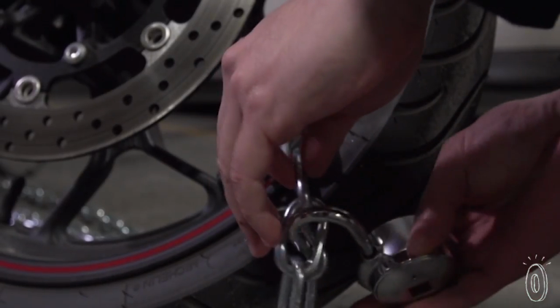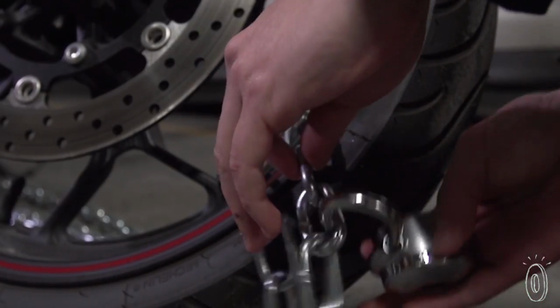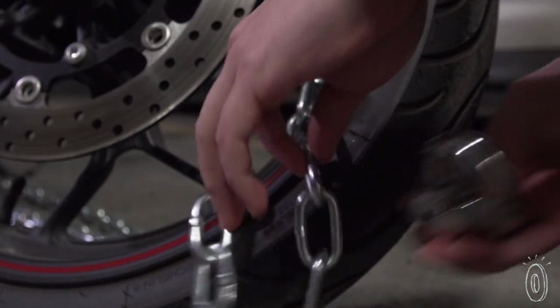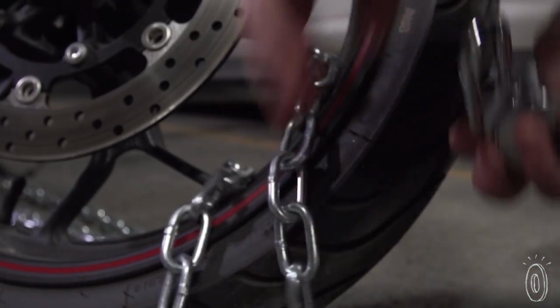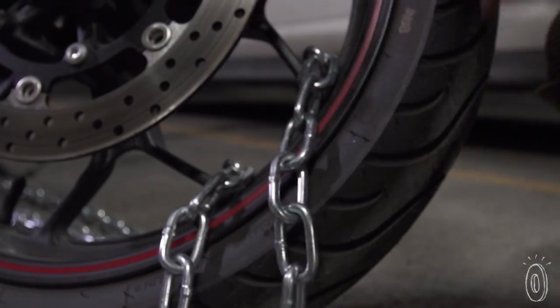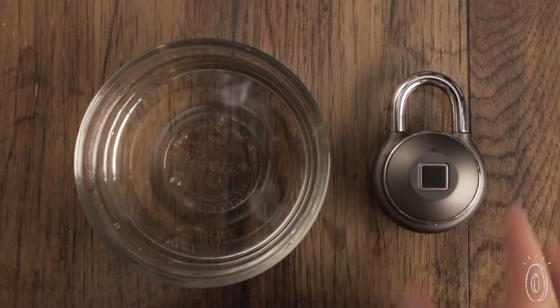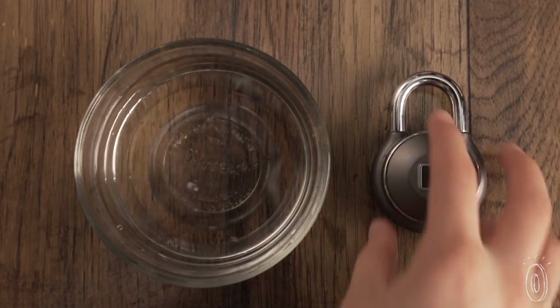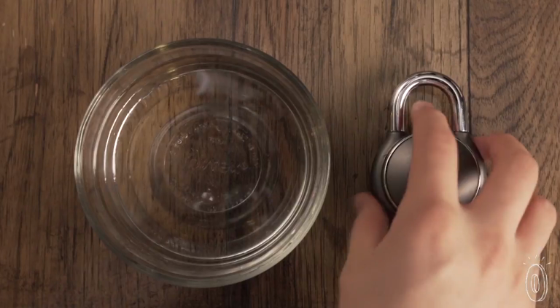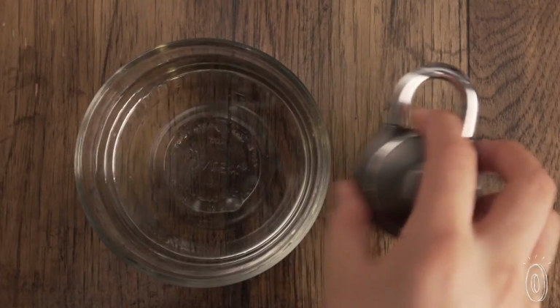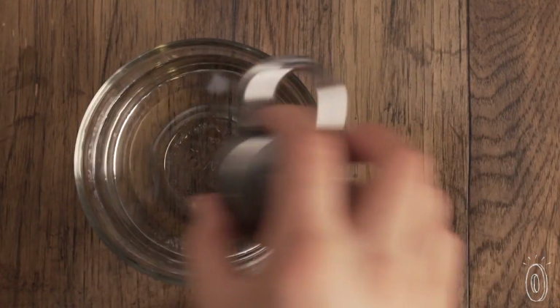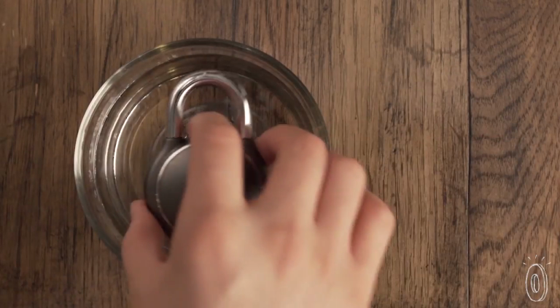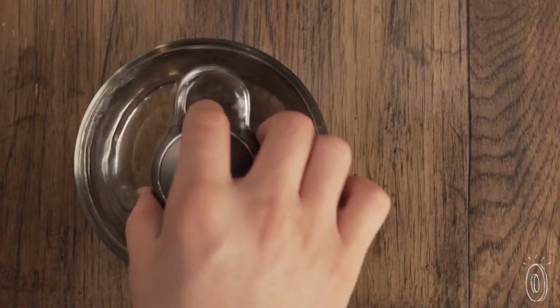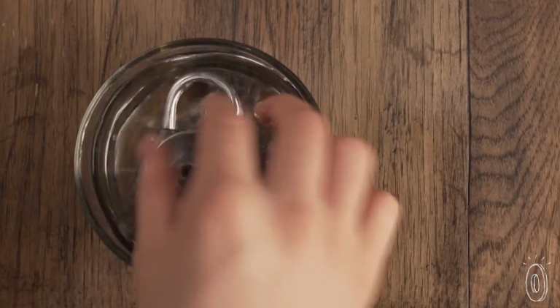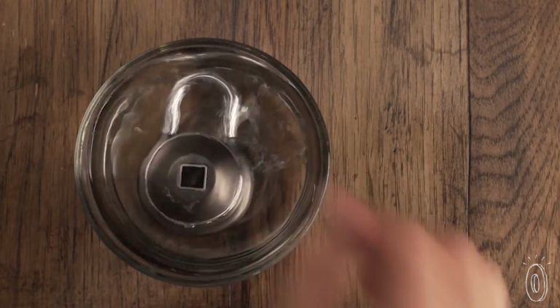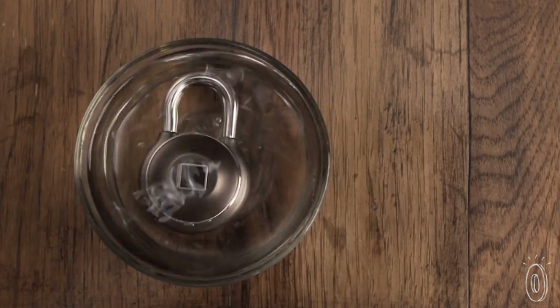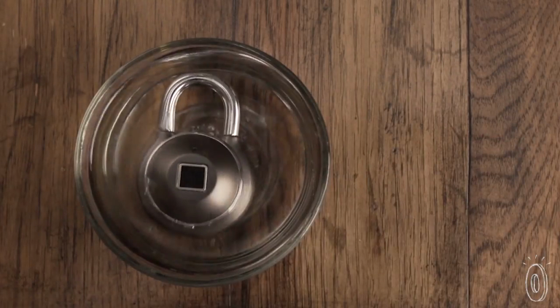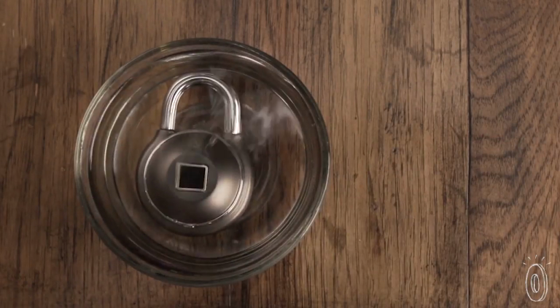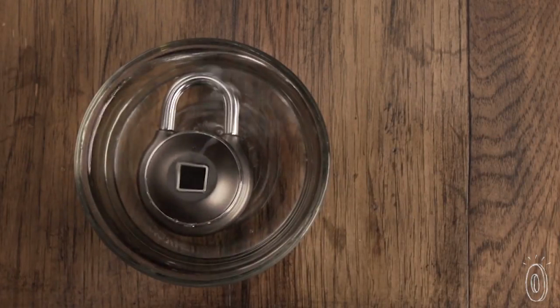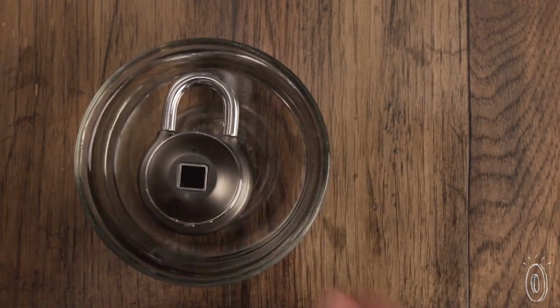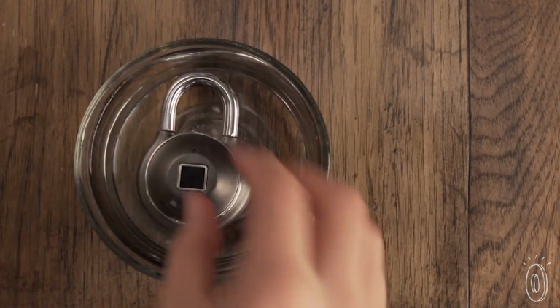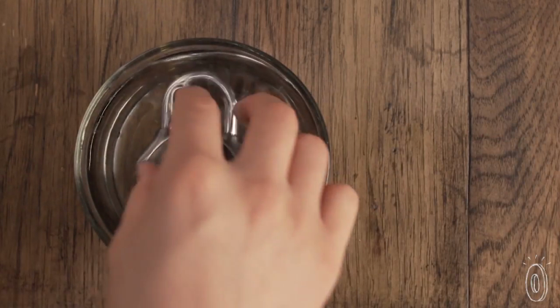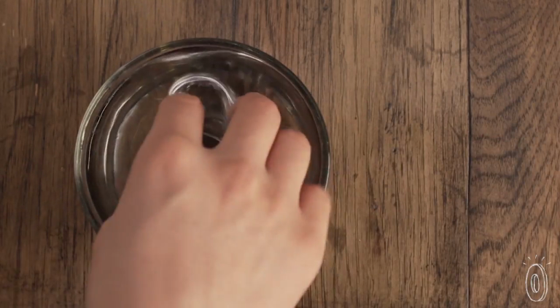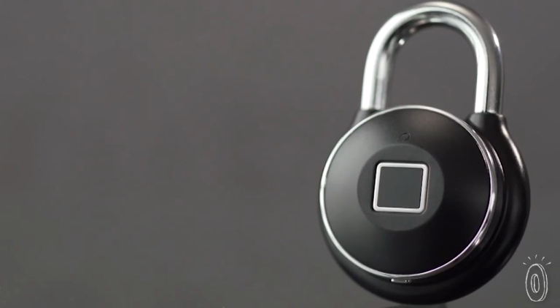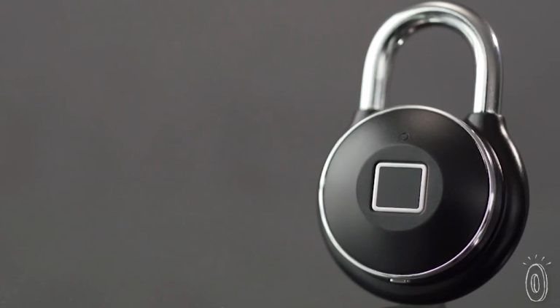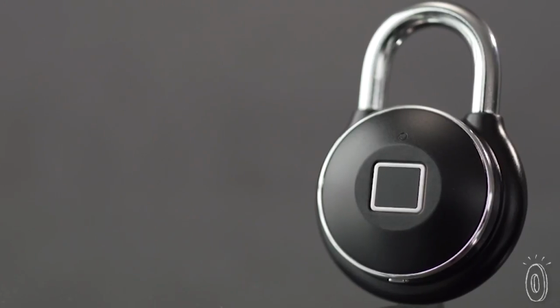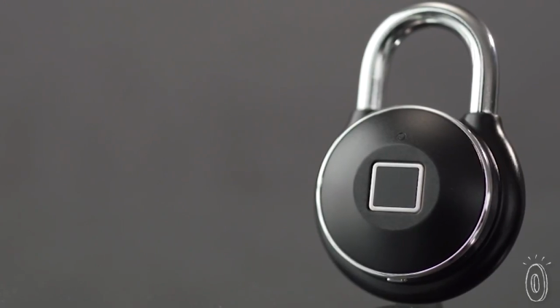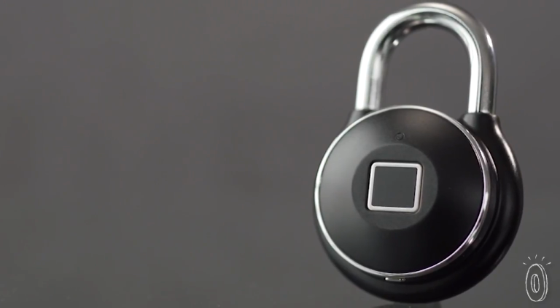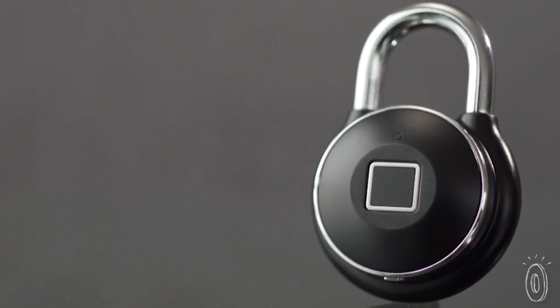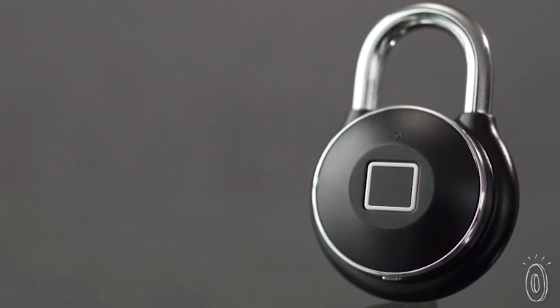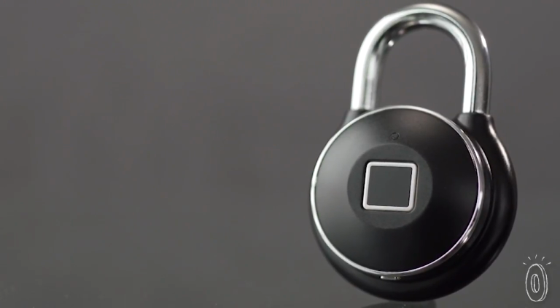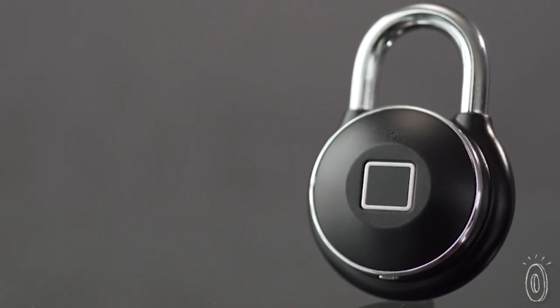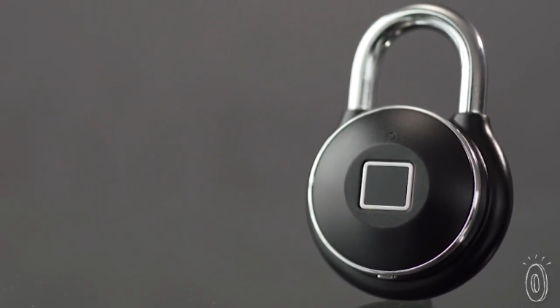It has all the features of a rugged, waterproof lock, plus intelligence and convenience. Unlocking is as easy as a tap.